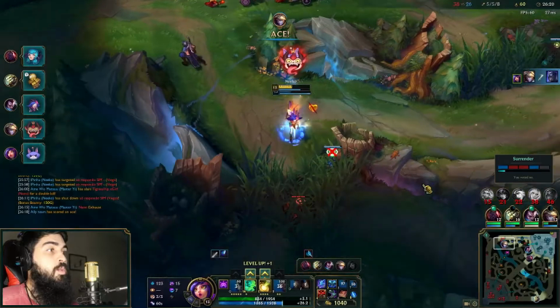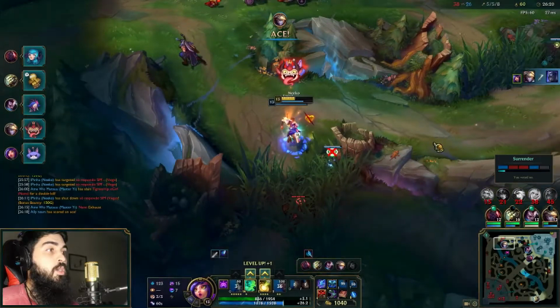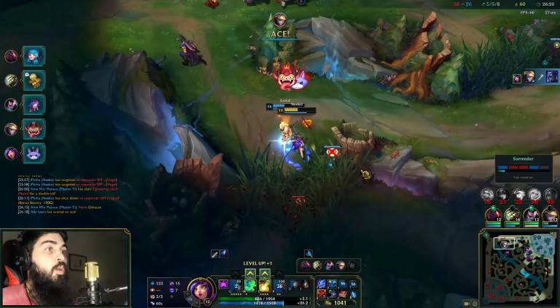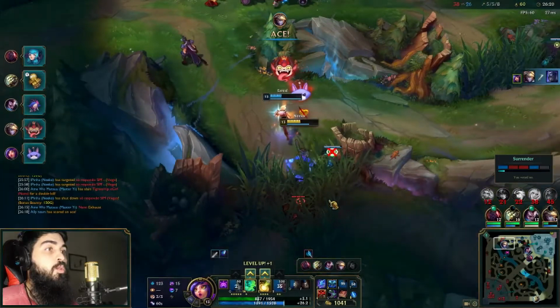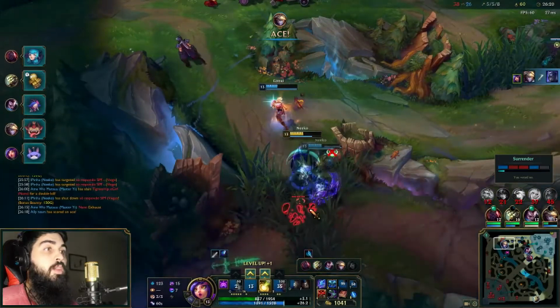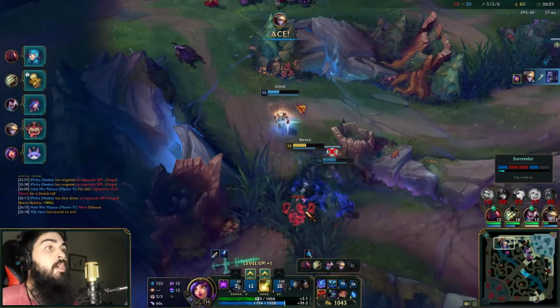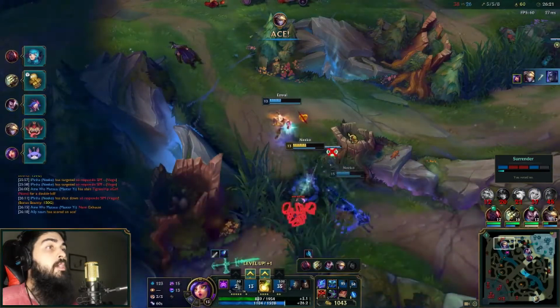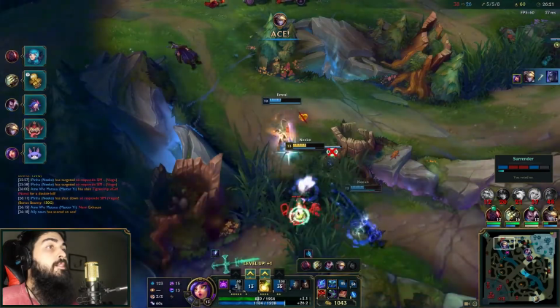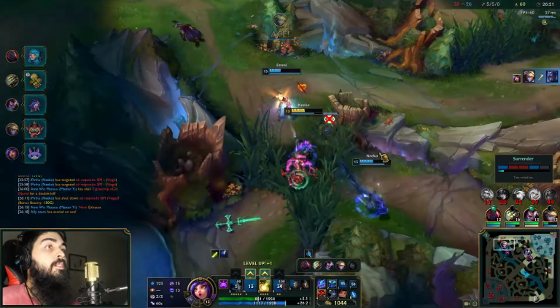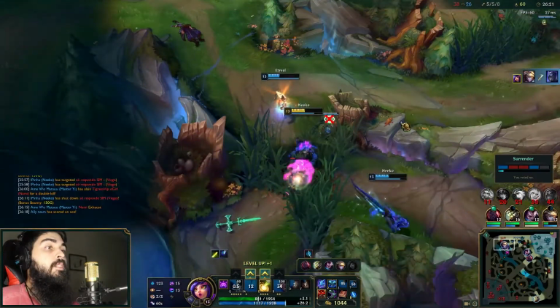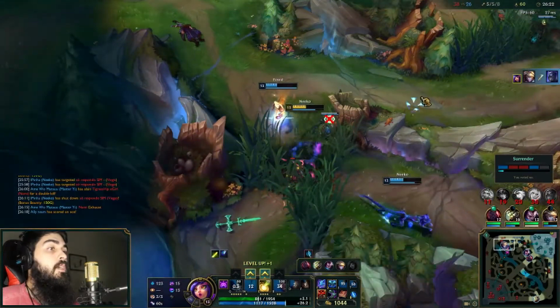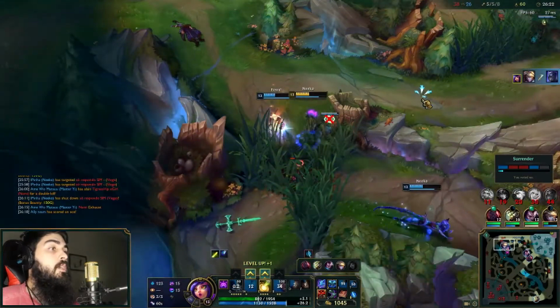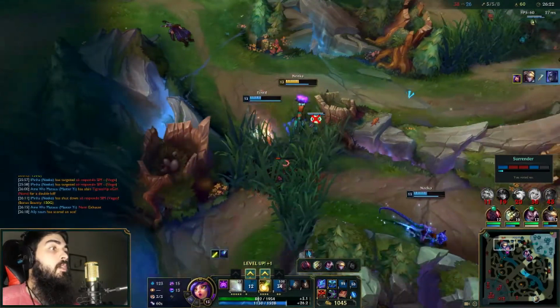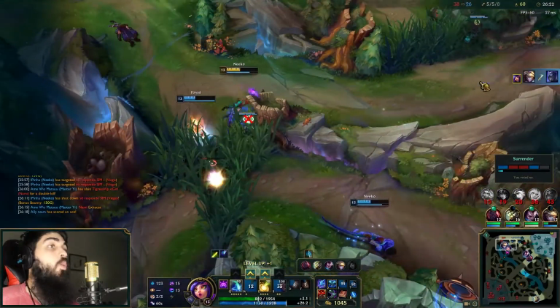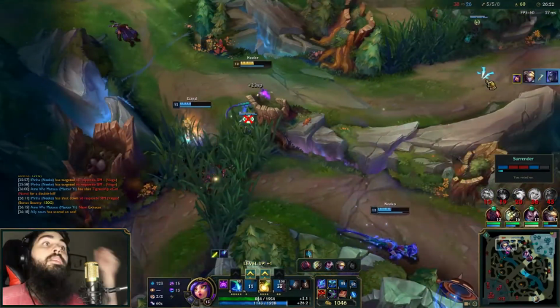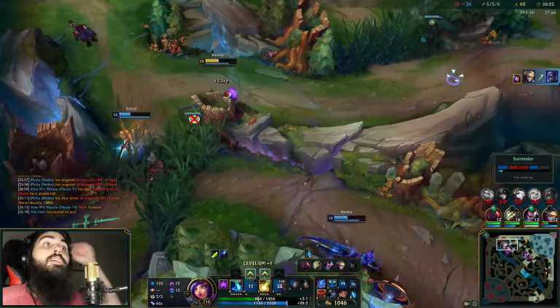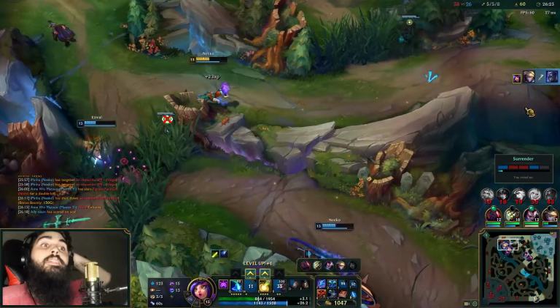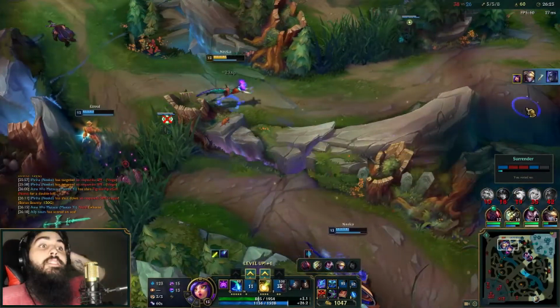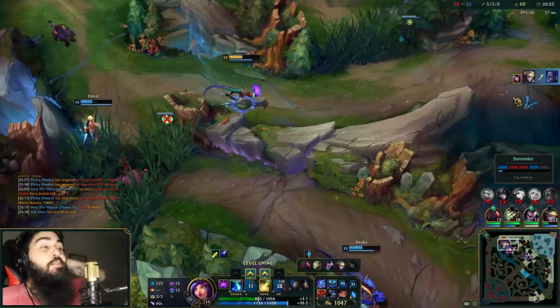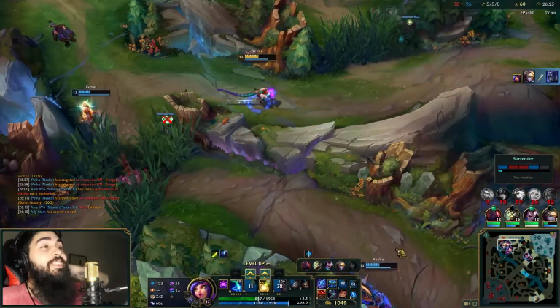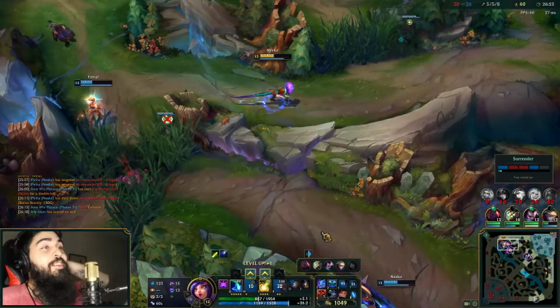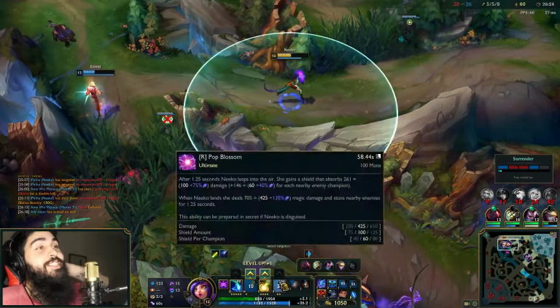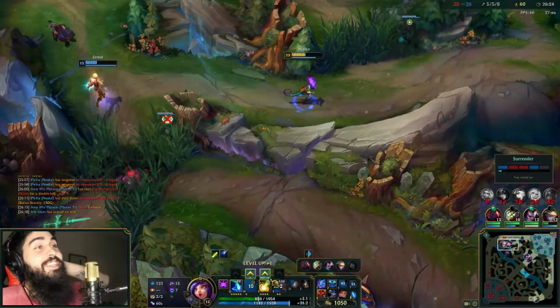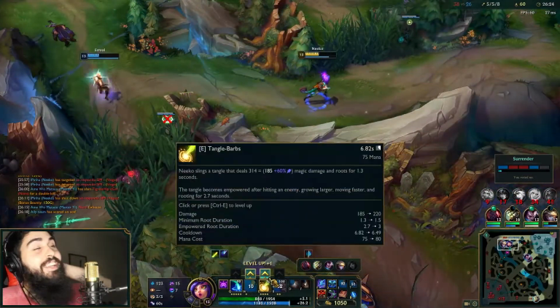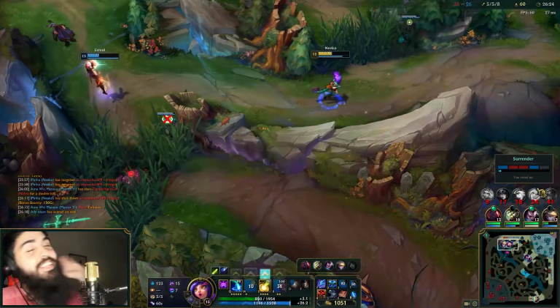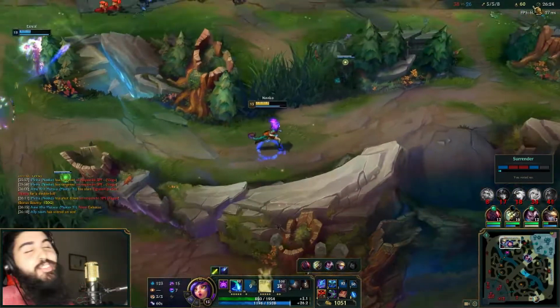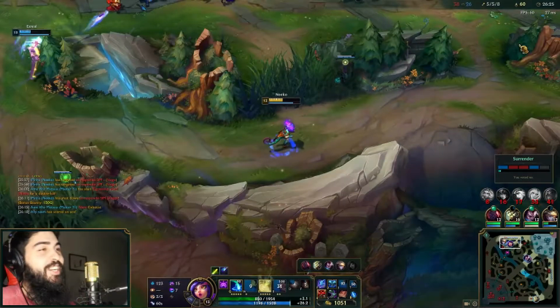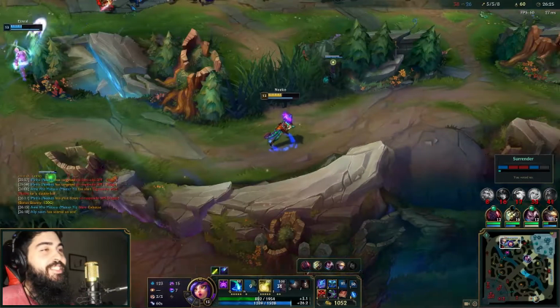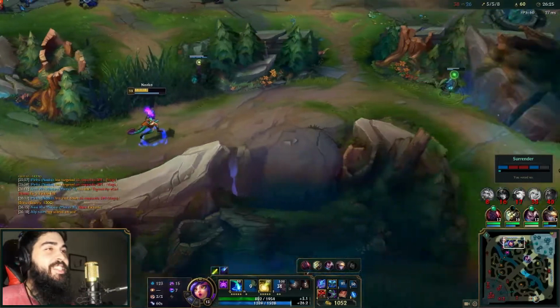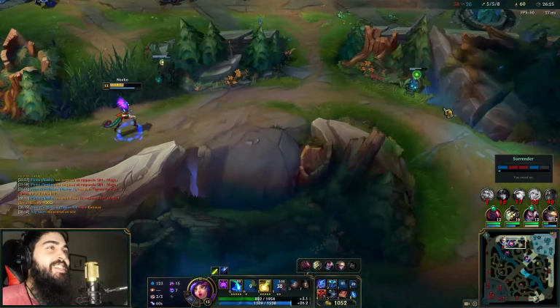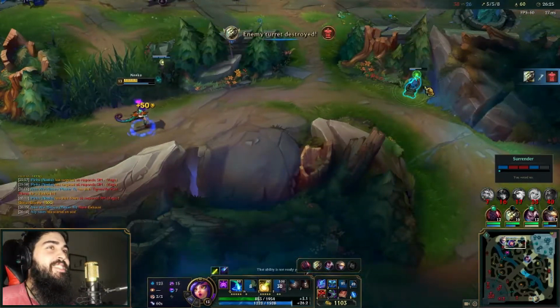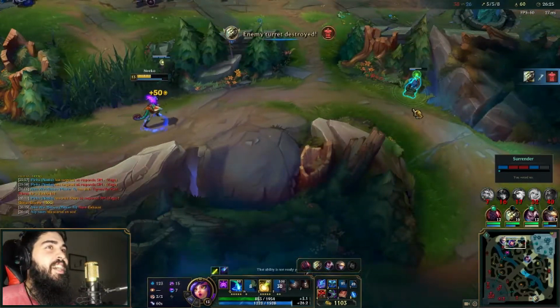I was trying to Everfrost Viego as his W came off but he held it a little bit more than I expected - that was my bad, I was impatient again. Luckily they turned in on us and underestimated my damage, so we ended up getting an ace - we killed both of them.